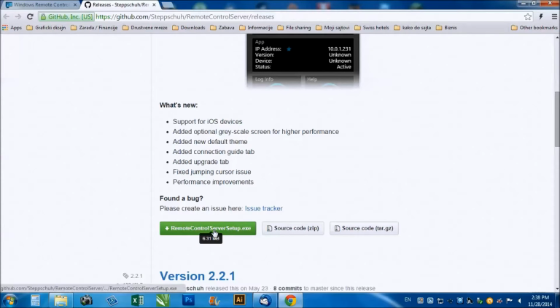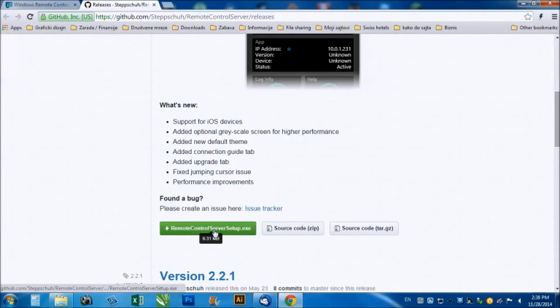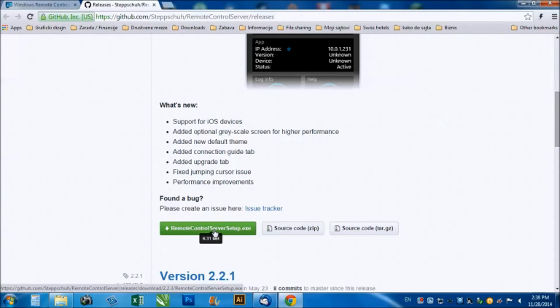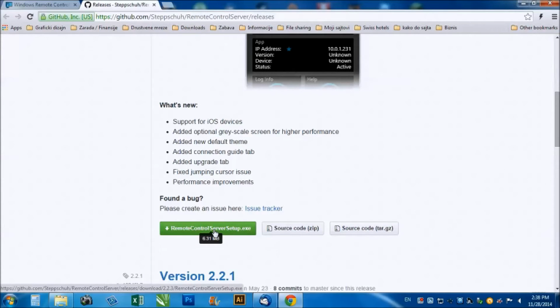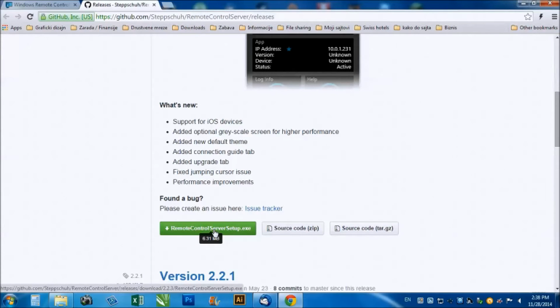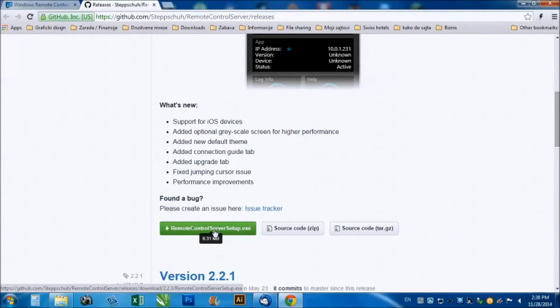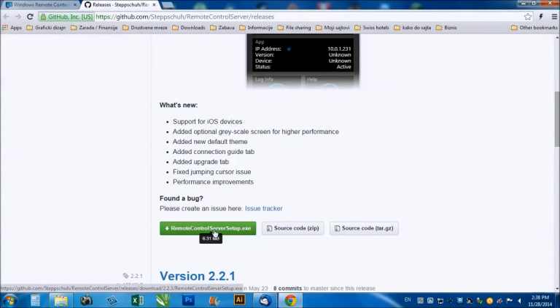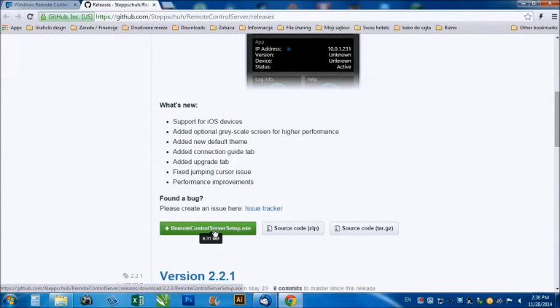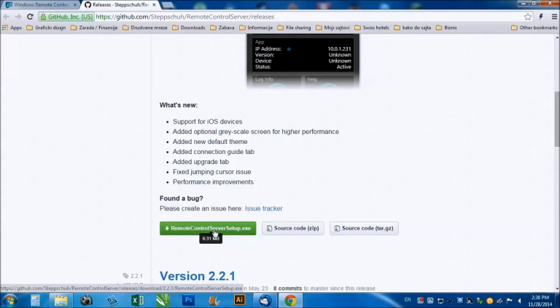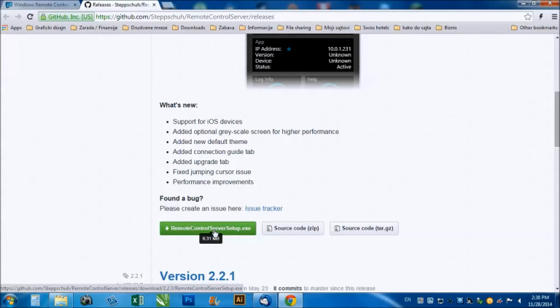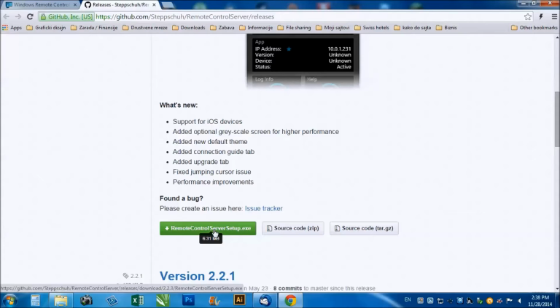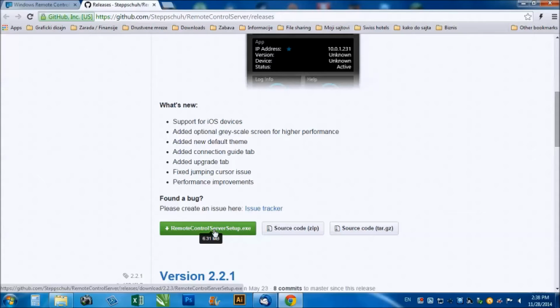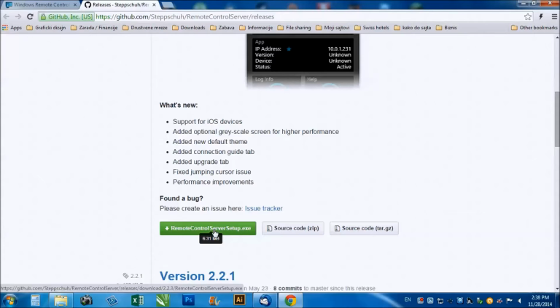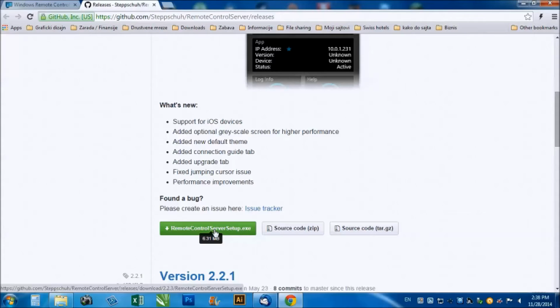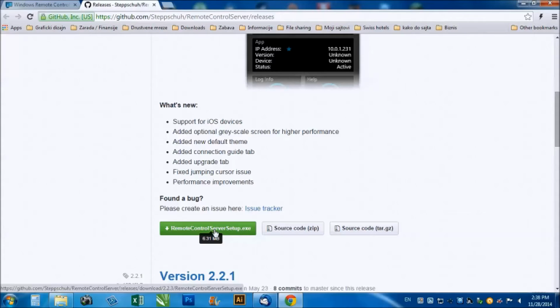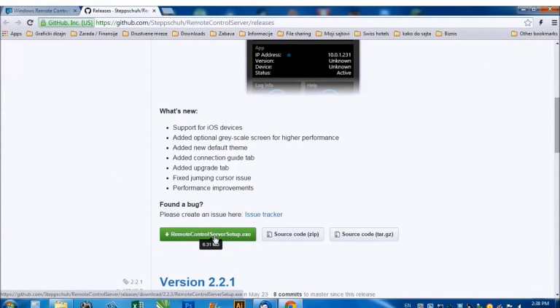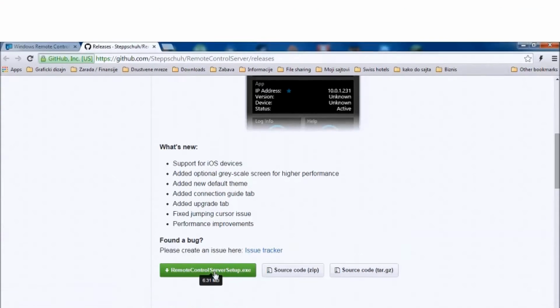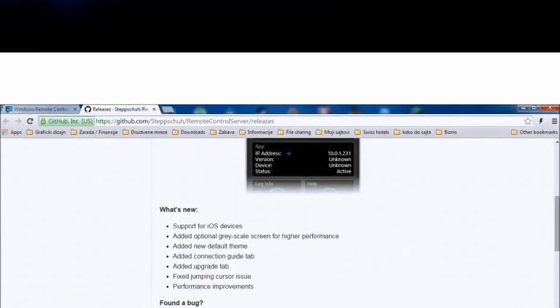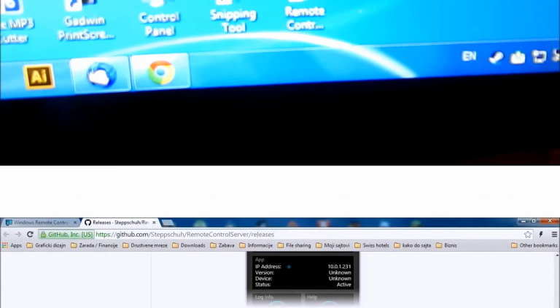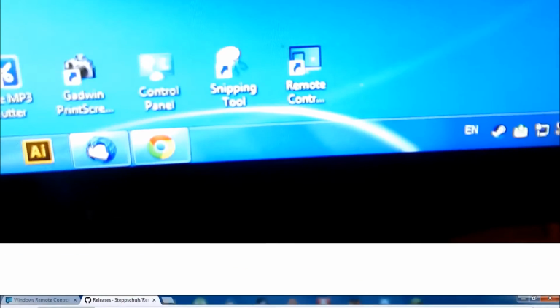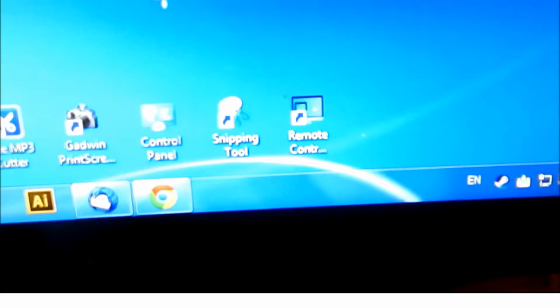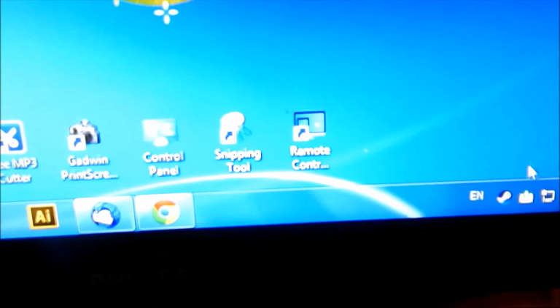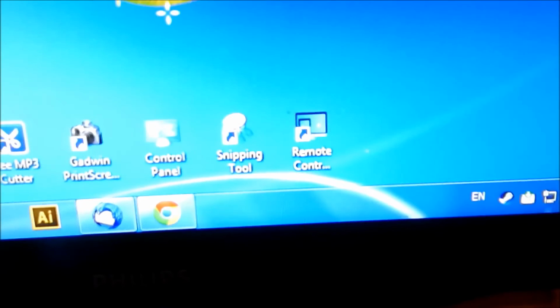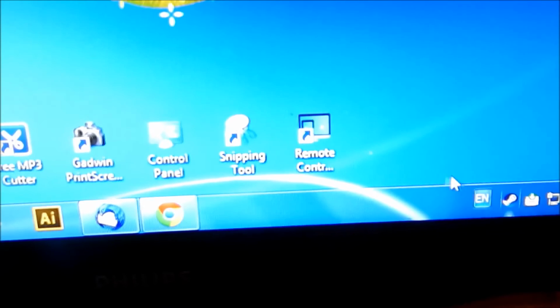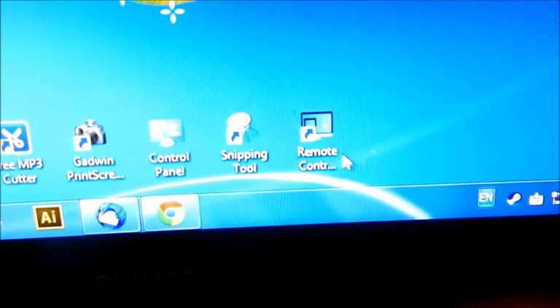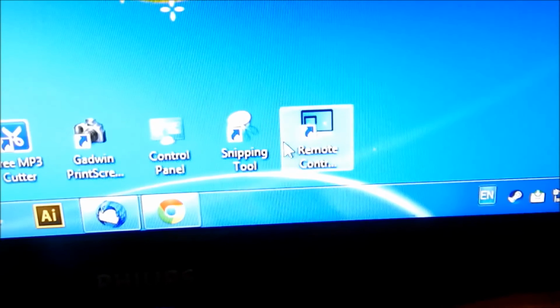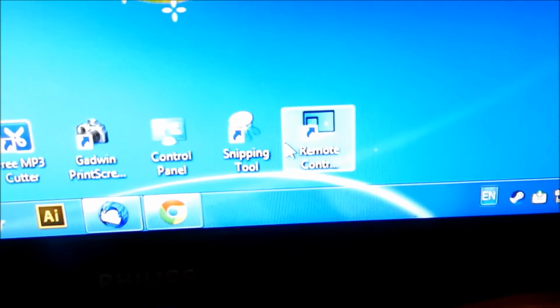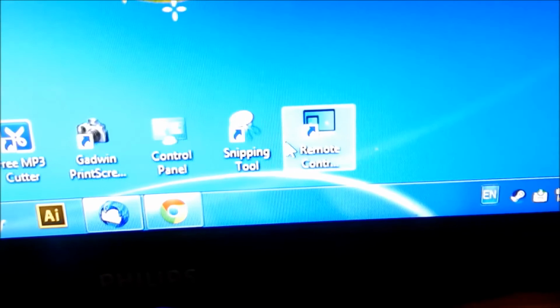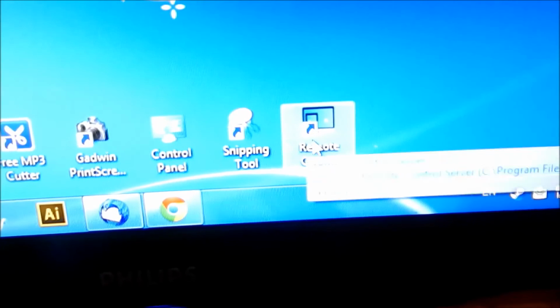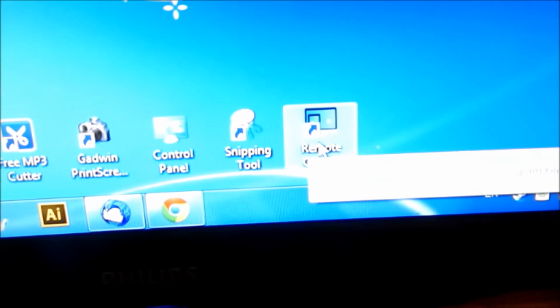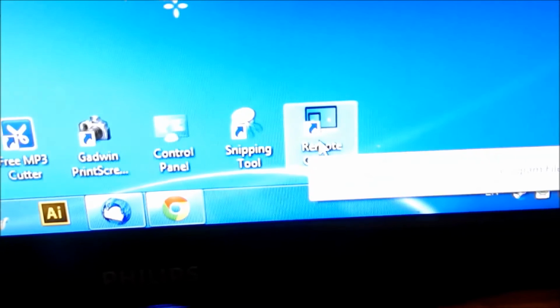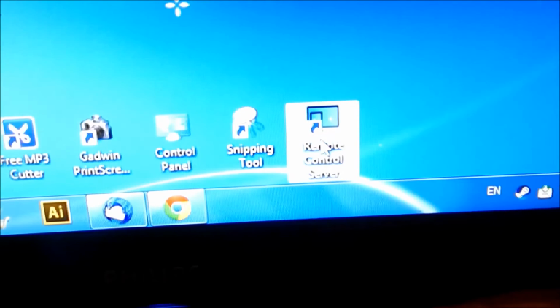After the installation, start the application both on your PC and your phone and you're ready to use it.